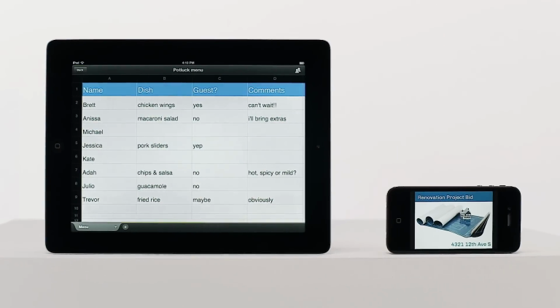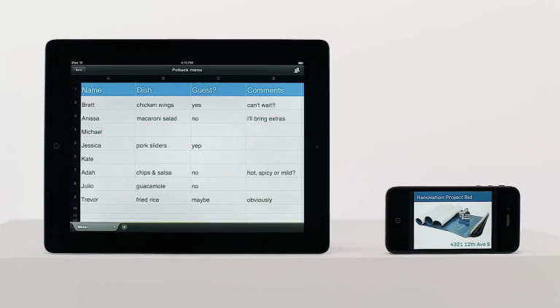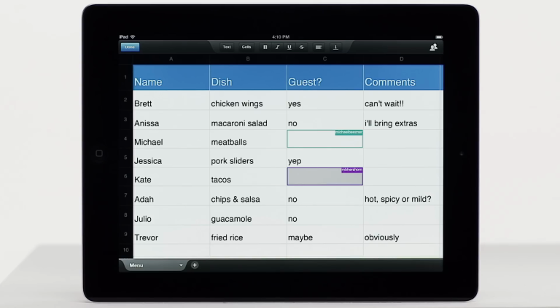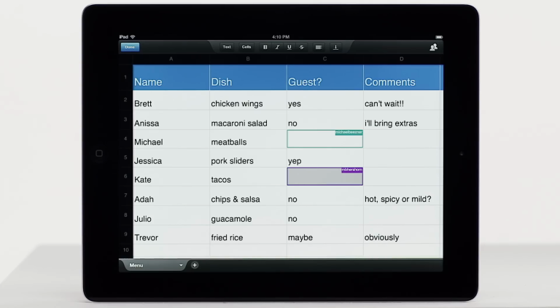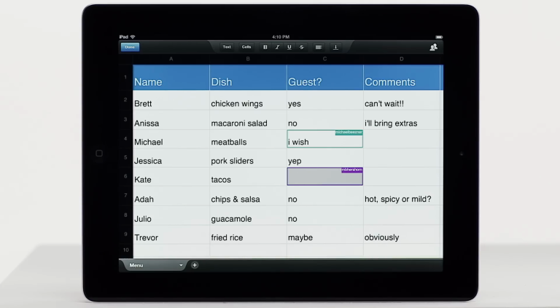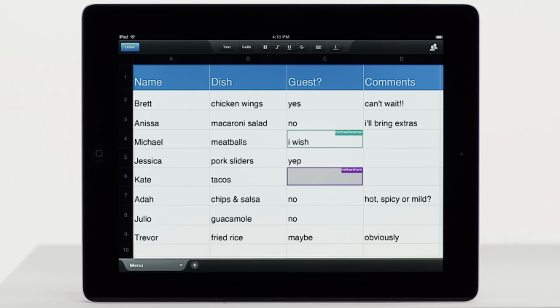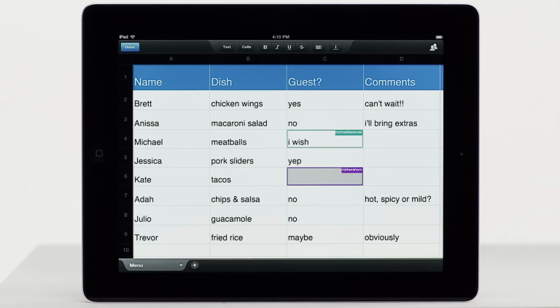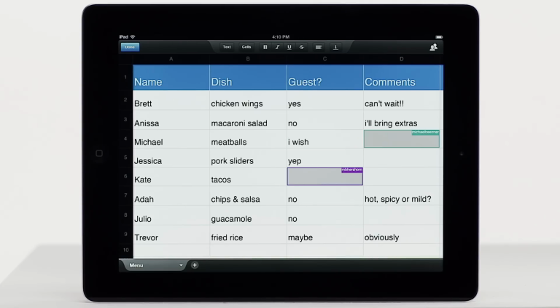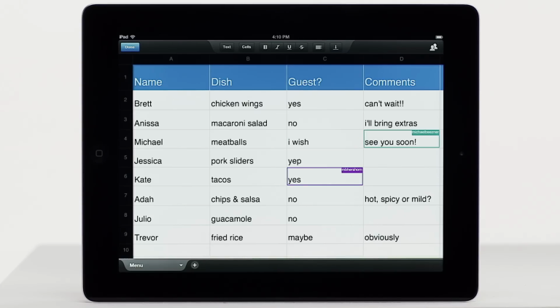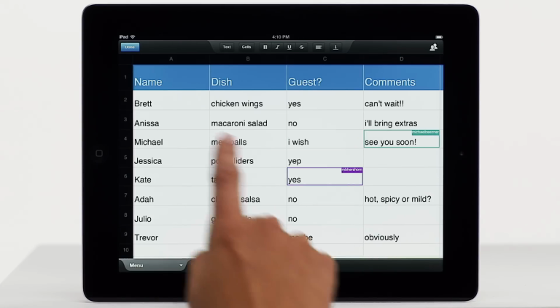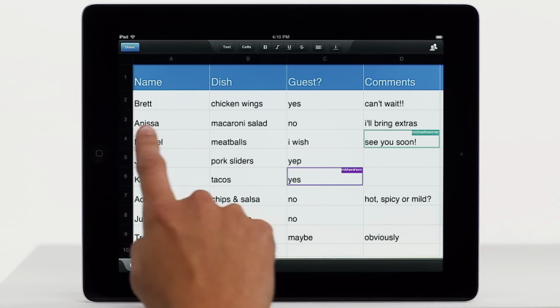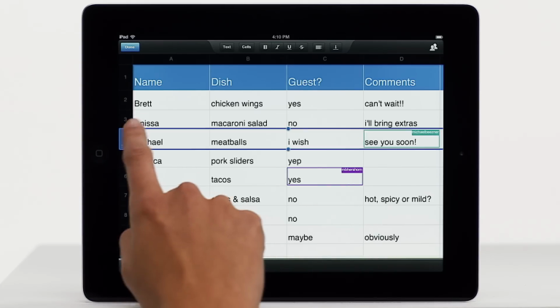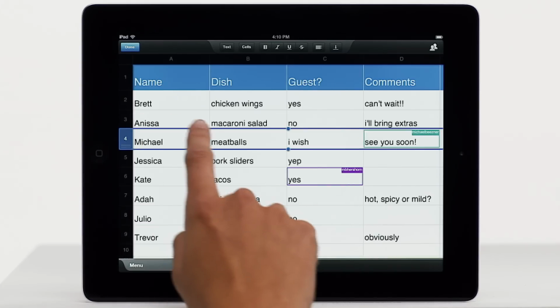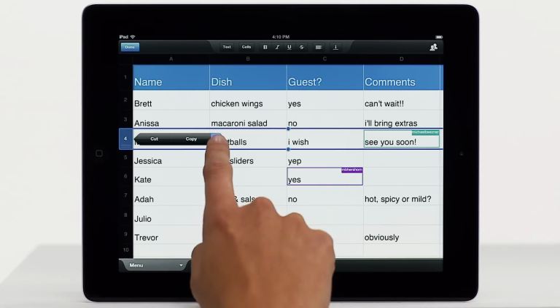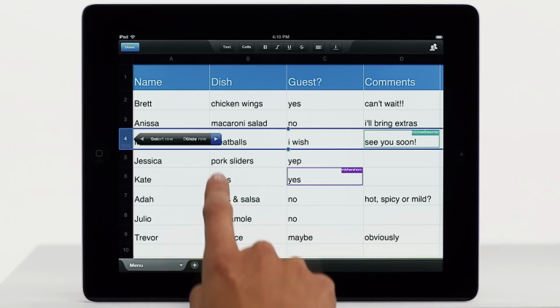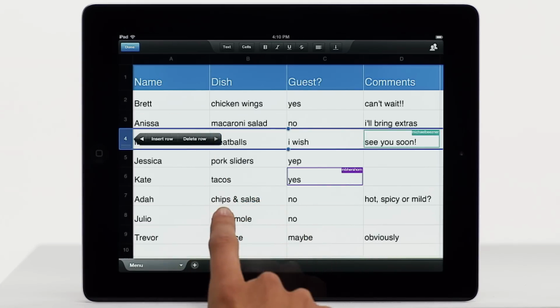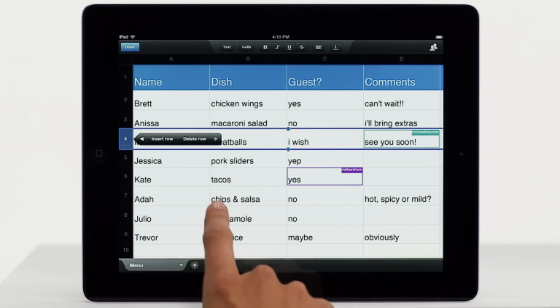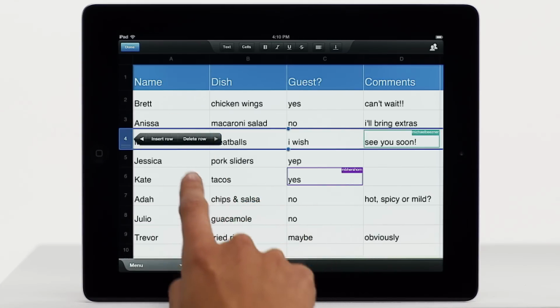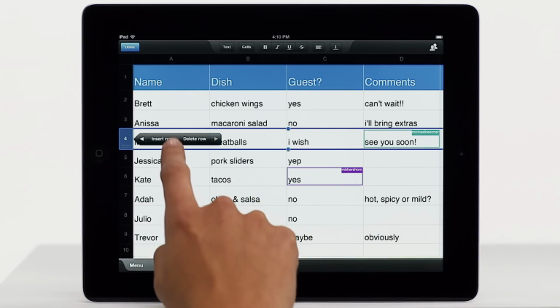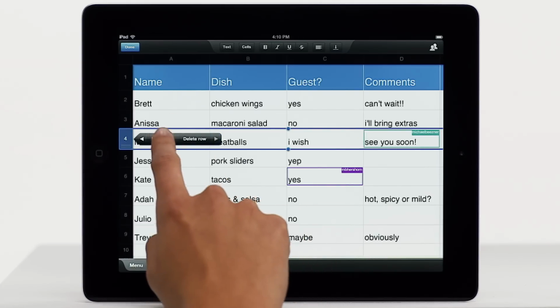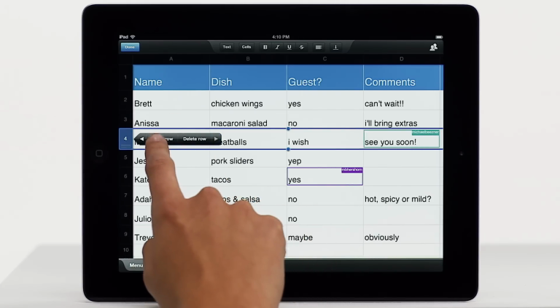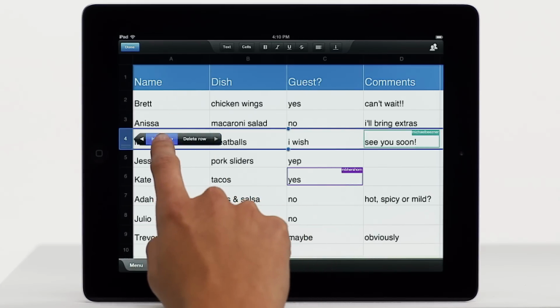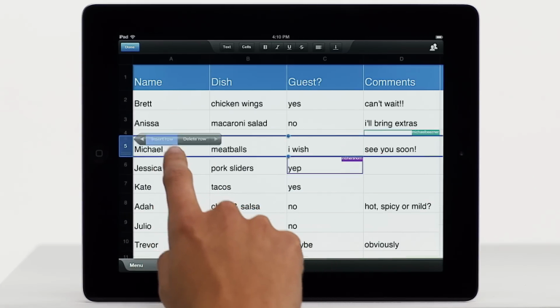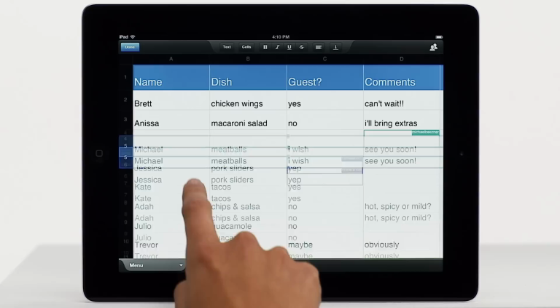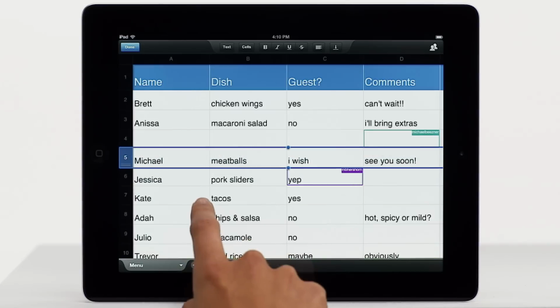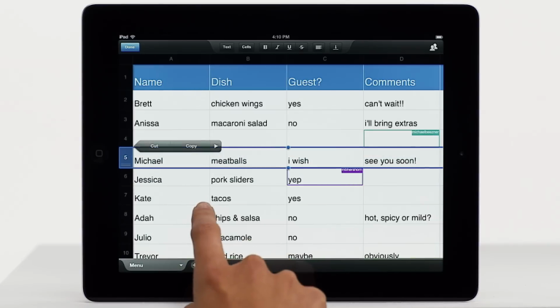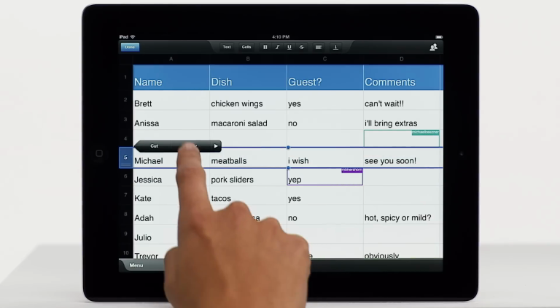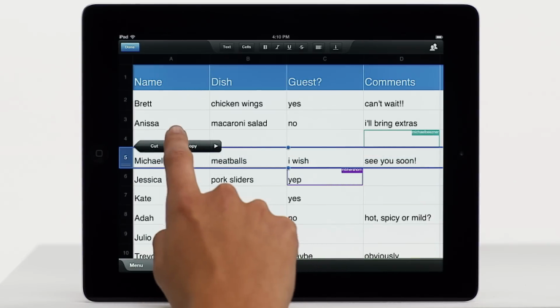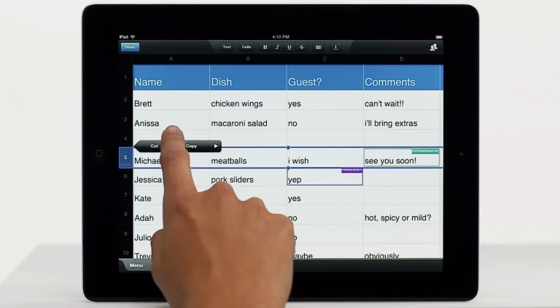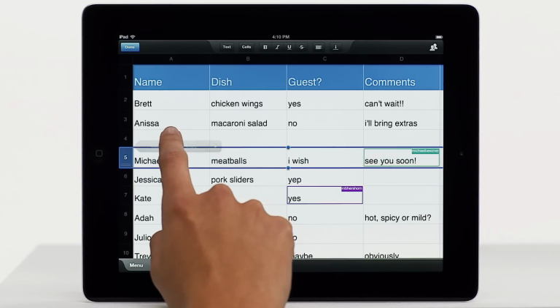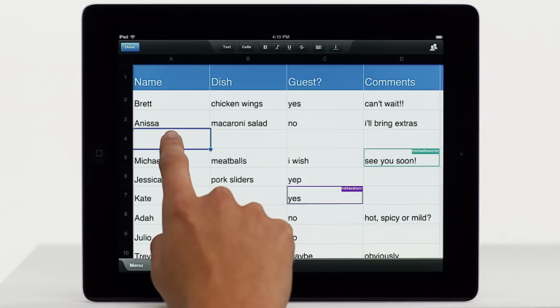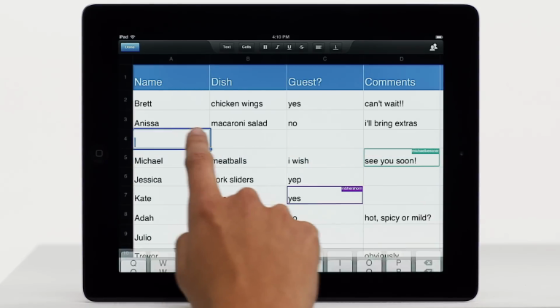In spreadsheets, you can edit cells, add new rows and columns, or create completely new files.